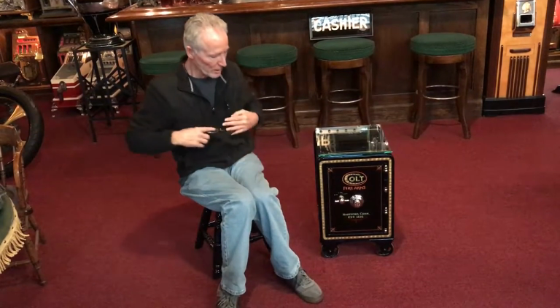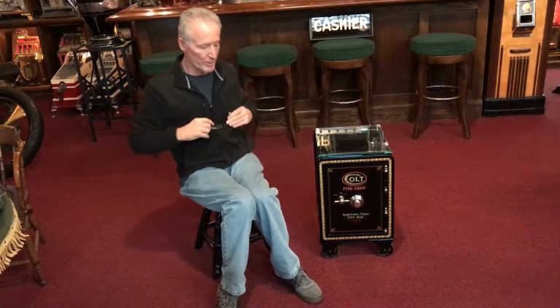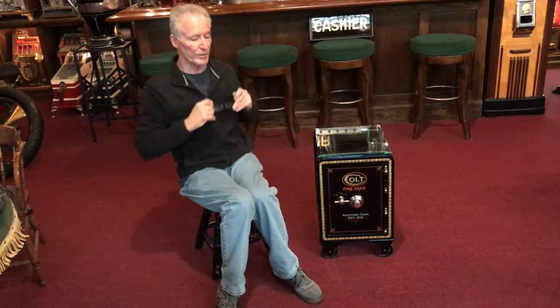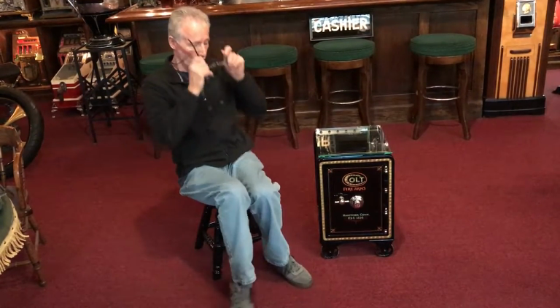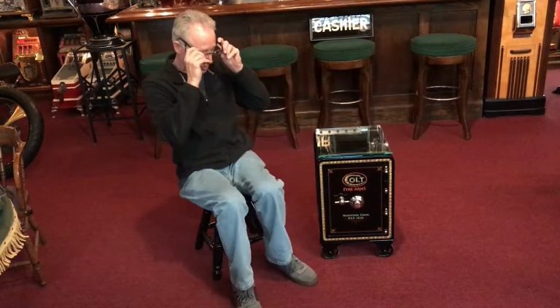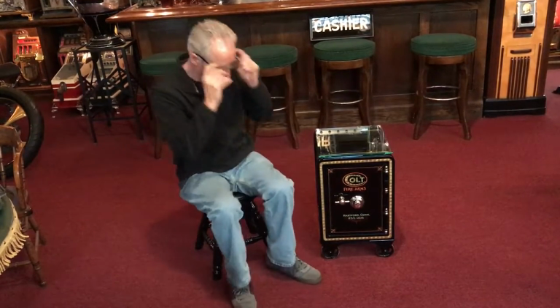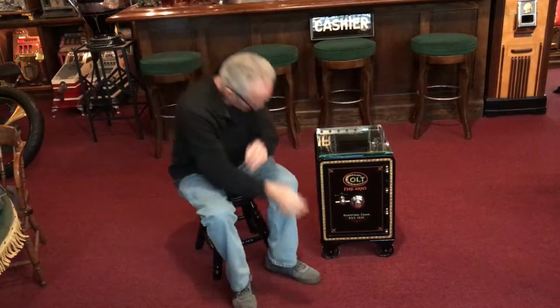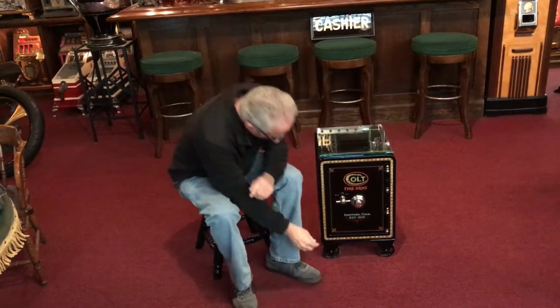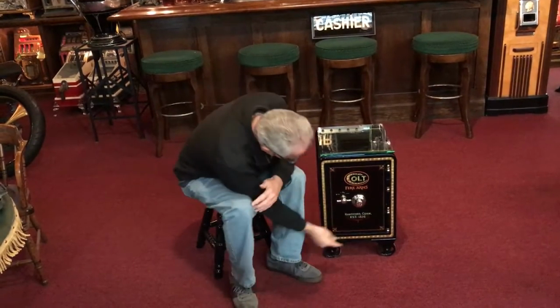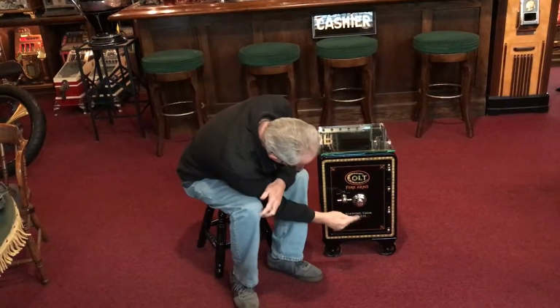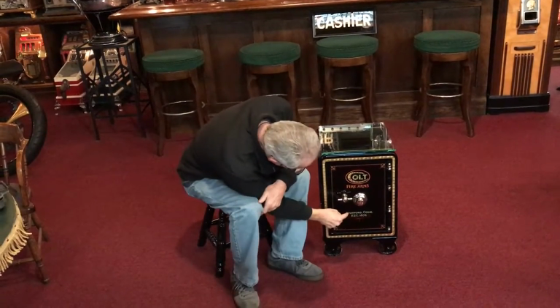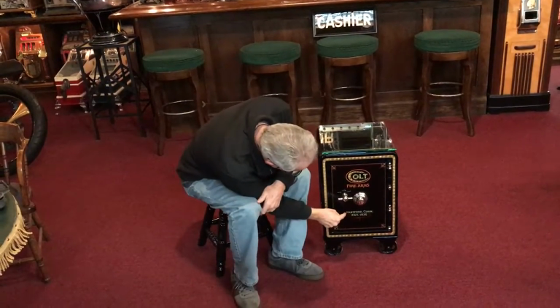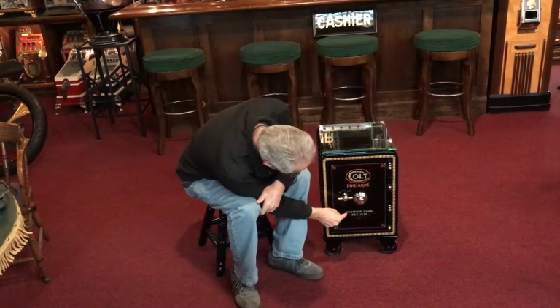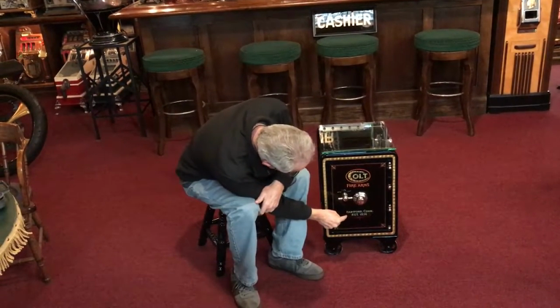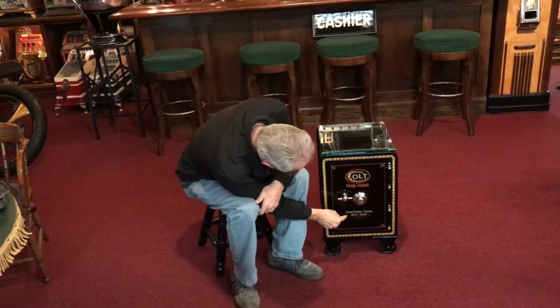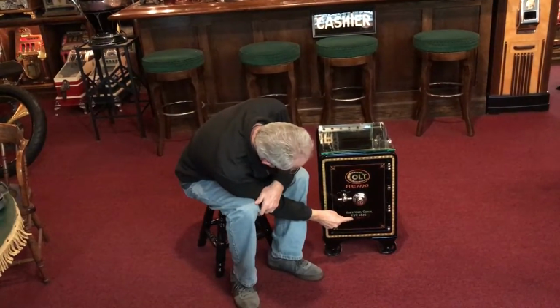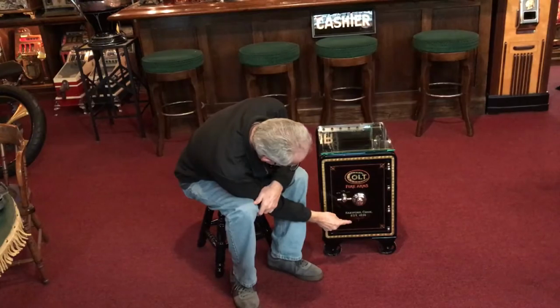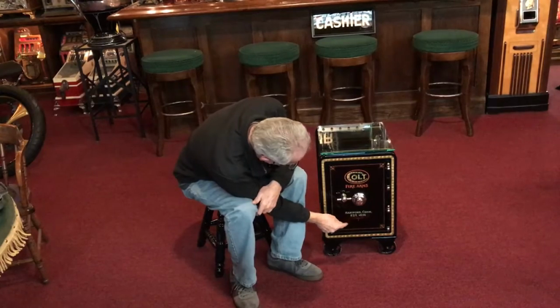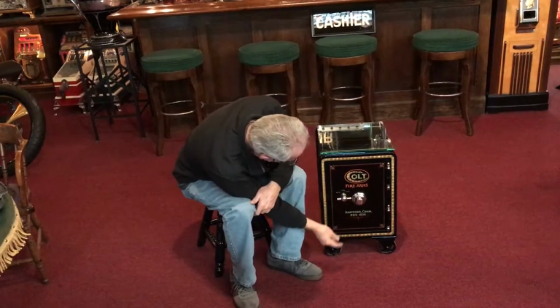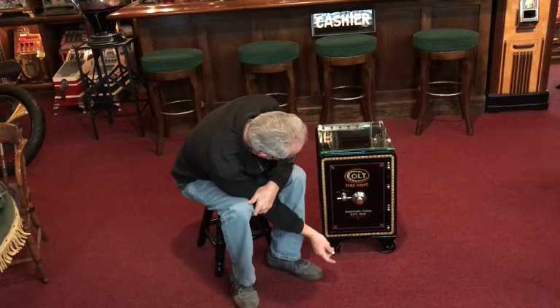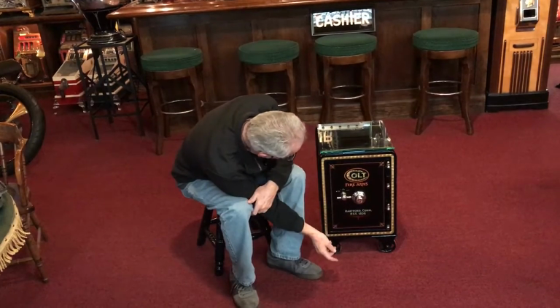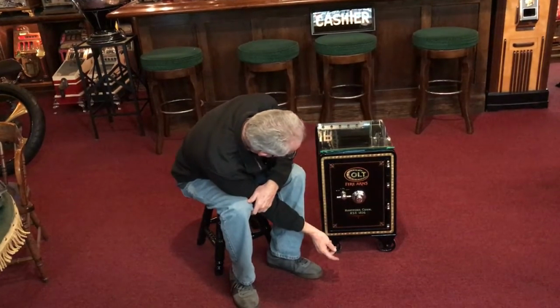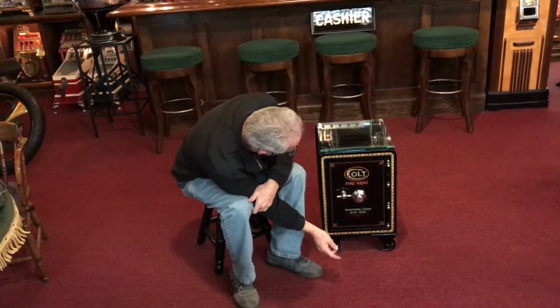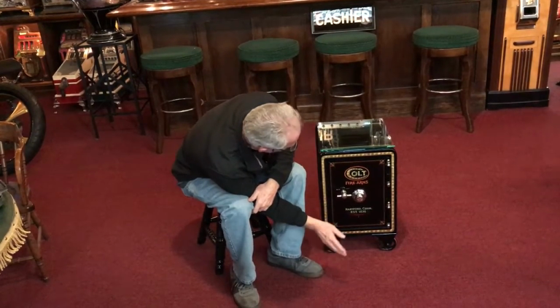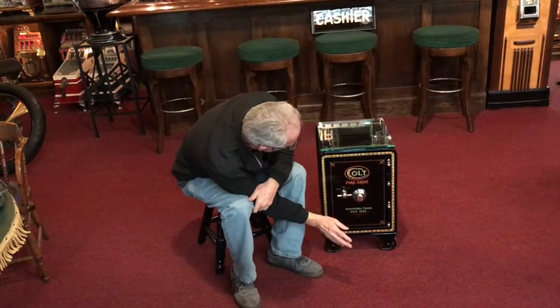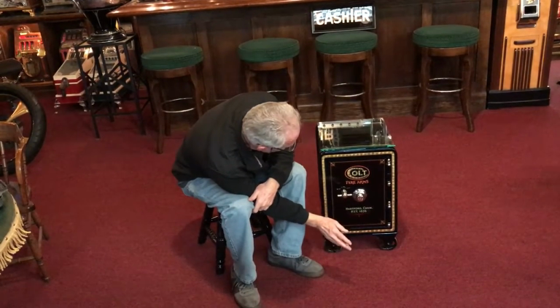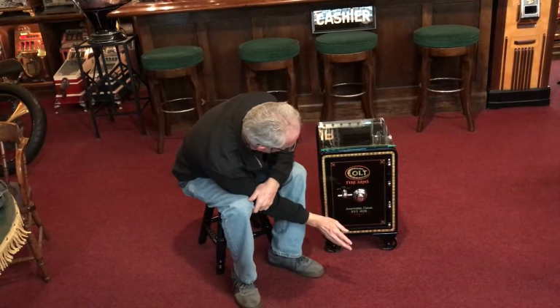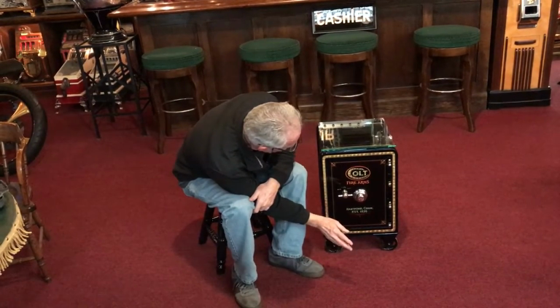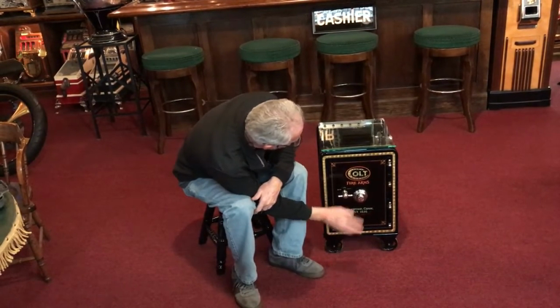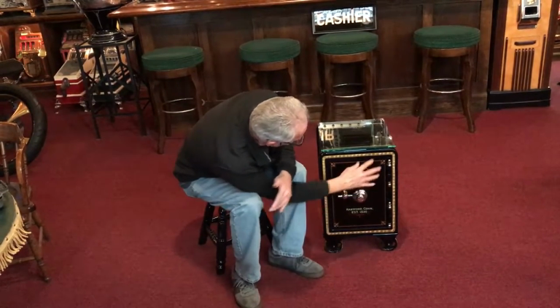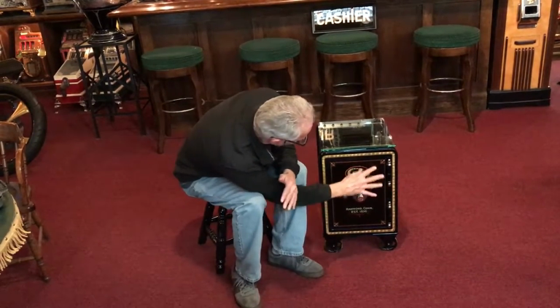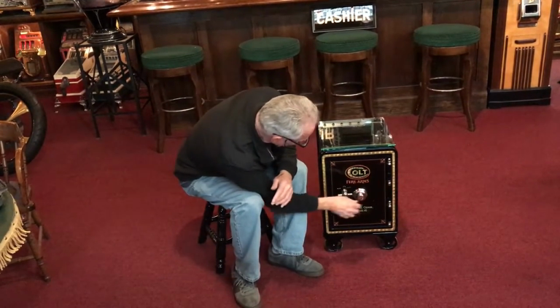We did the Colt logo, Hartford, Connecticut, established 1836. All nickel.